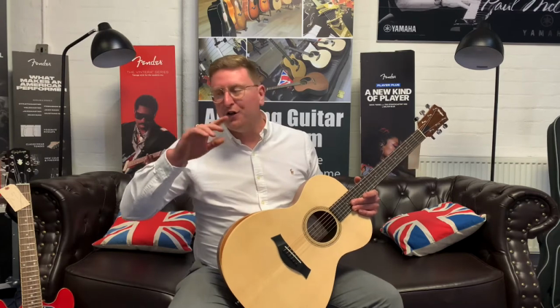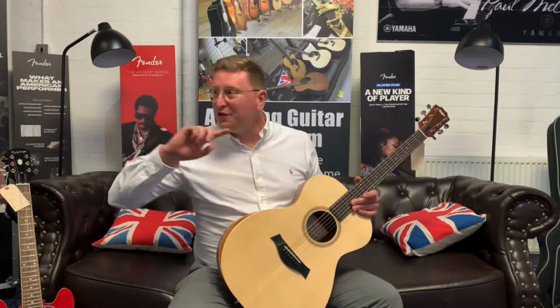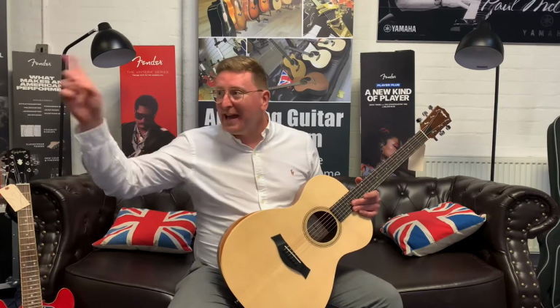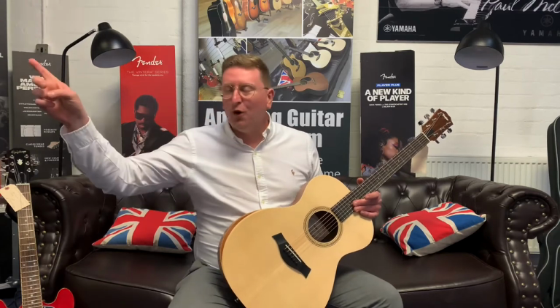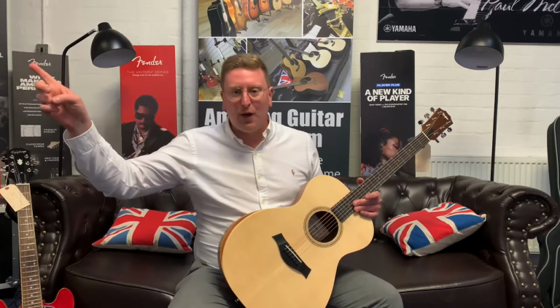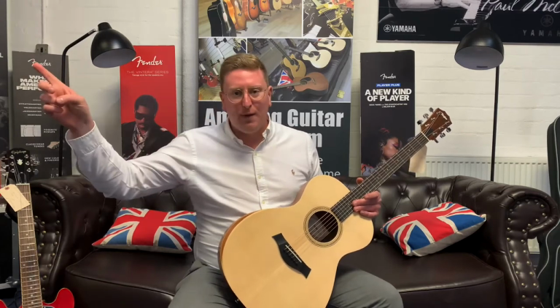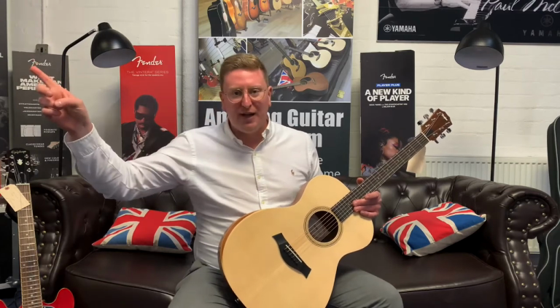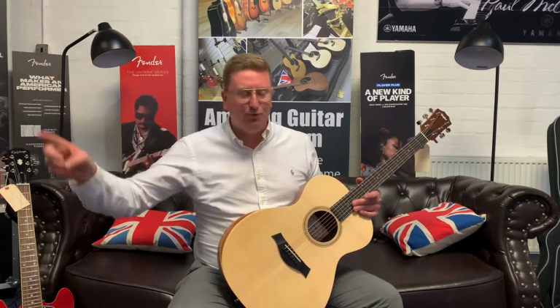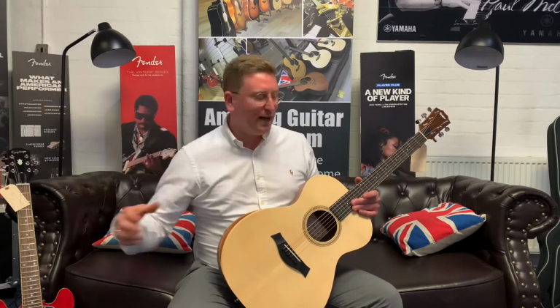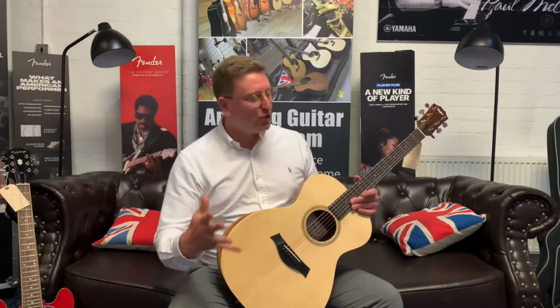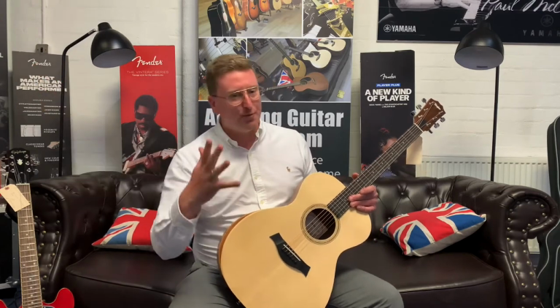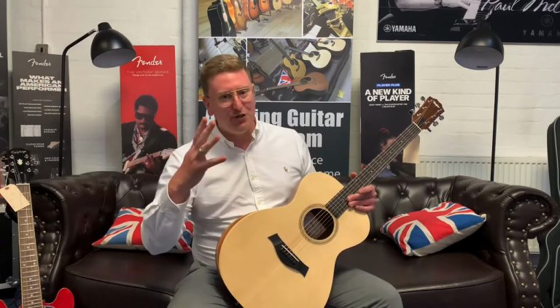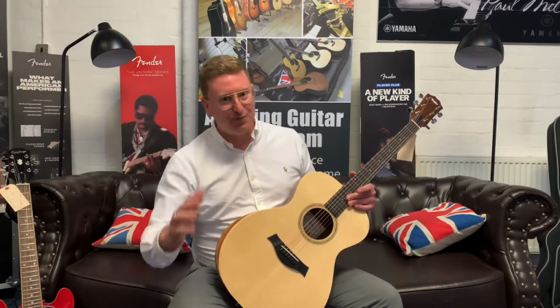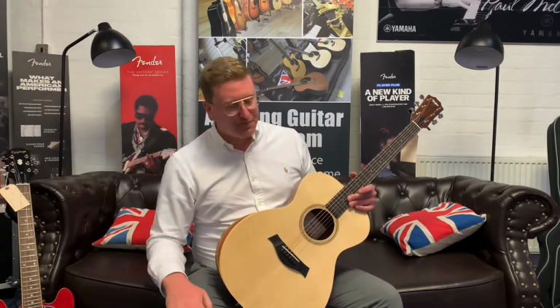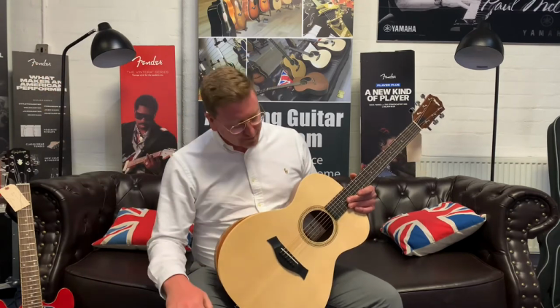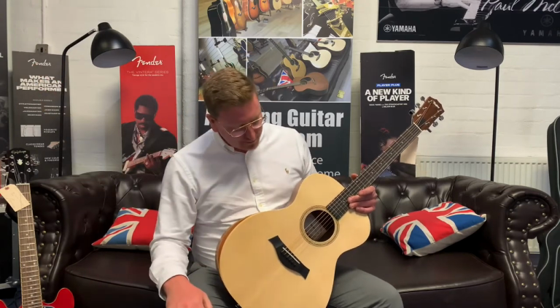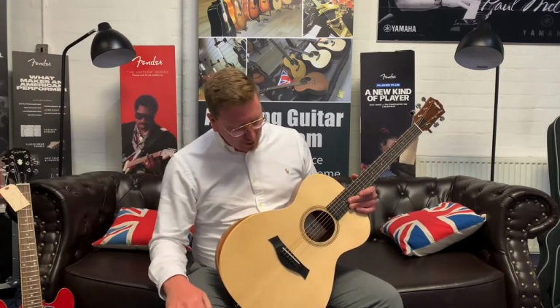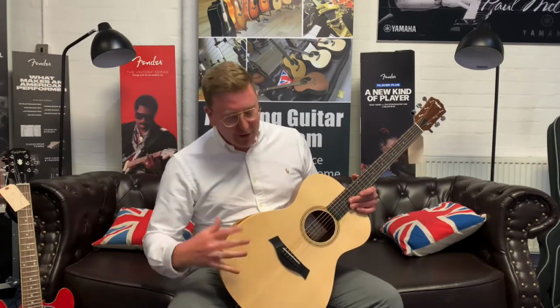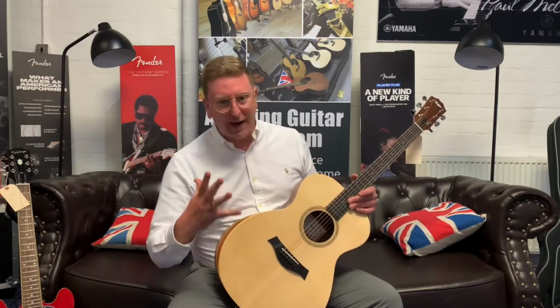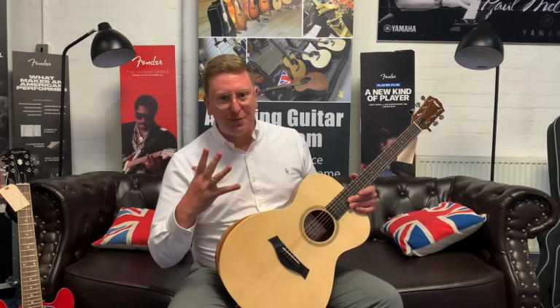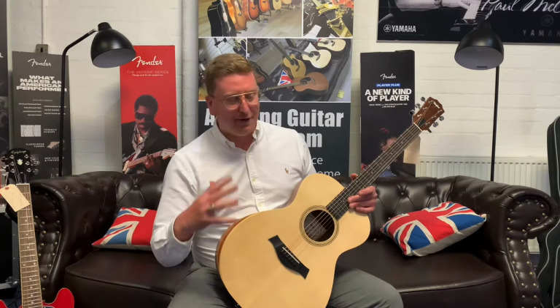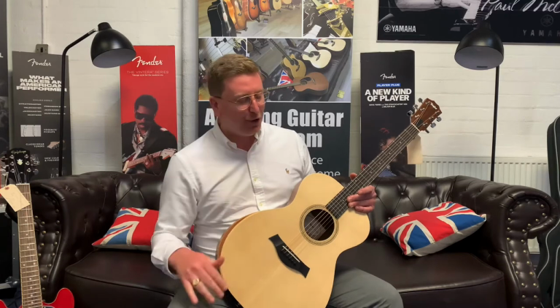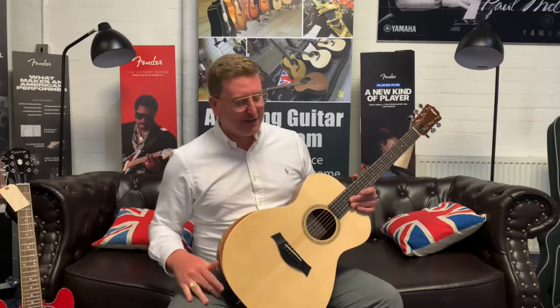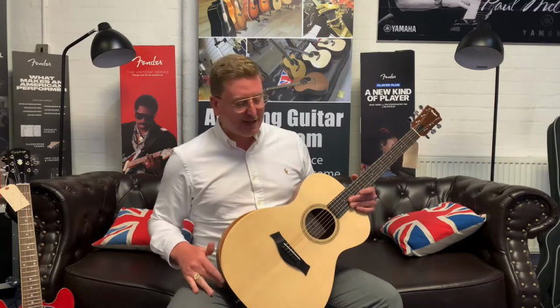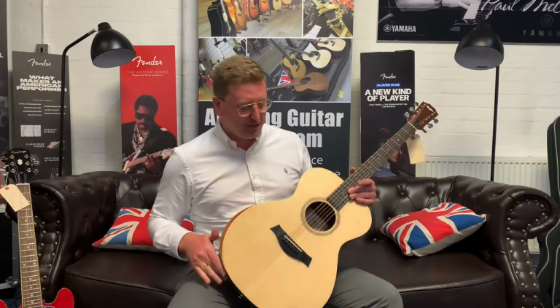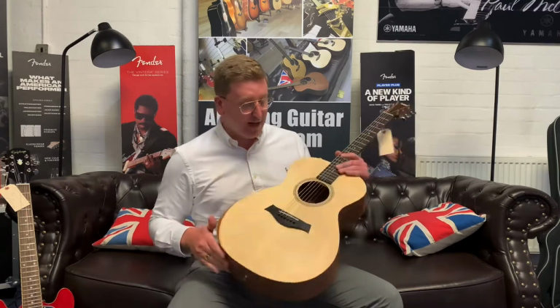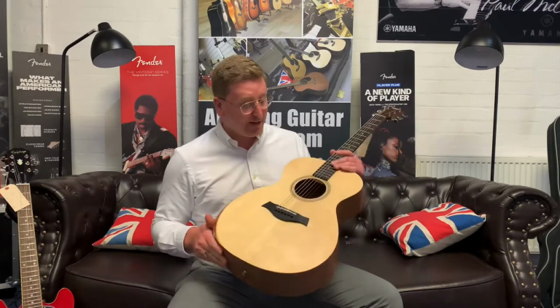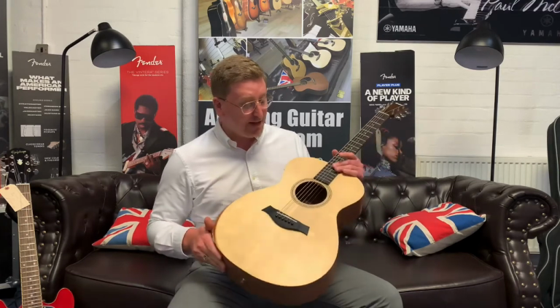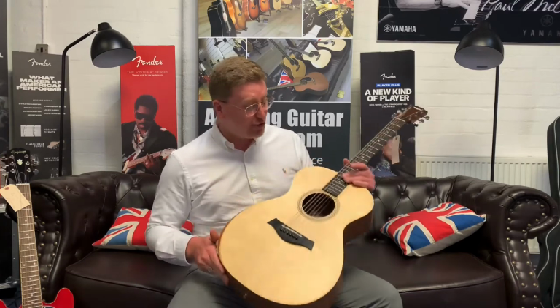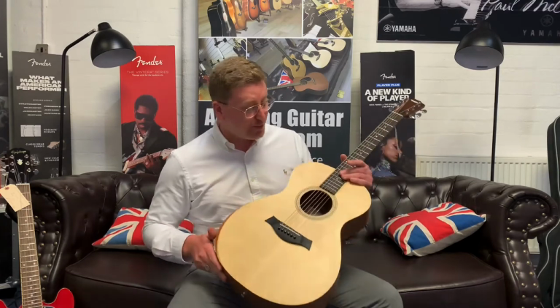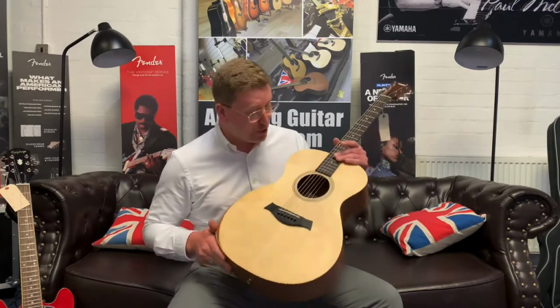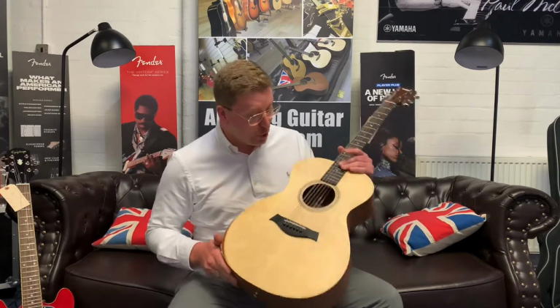That'll take you over to our website where you can have a look at some pictures, read the write-up, and hopefully decide to make this instrument yours.